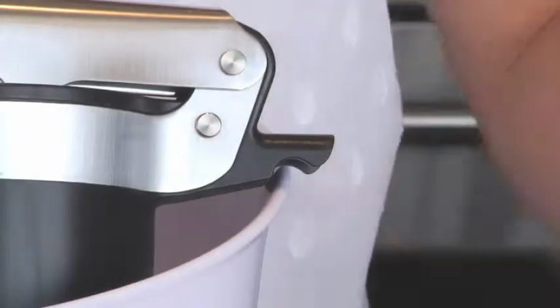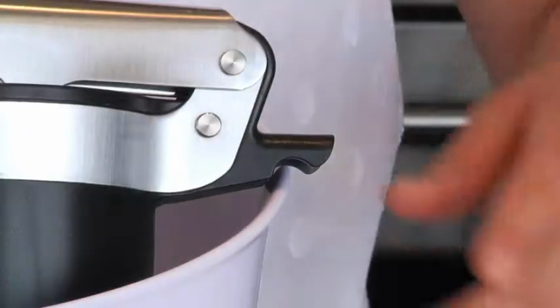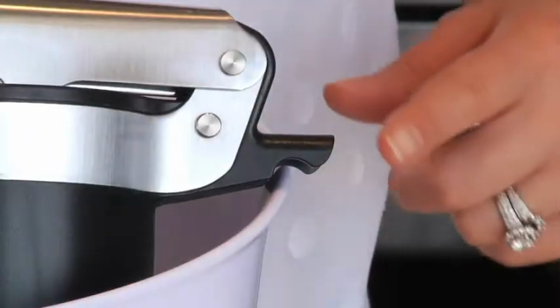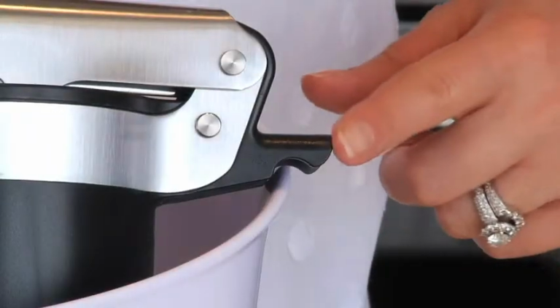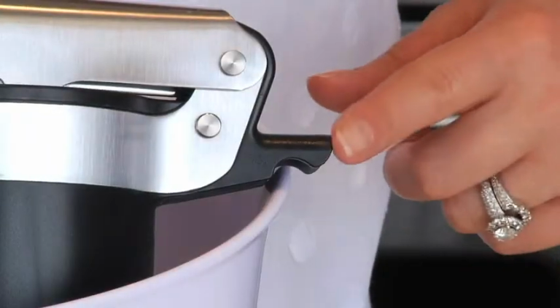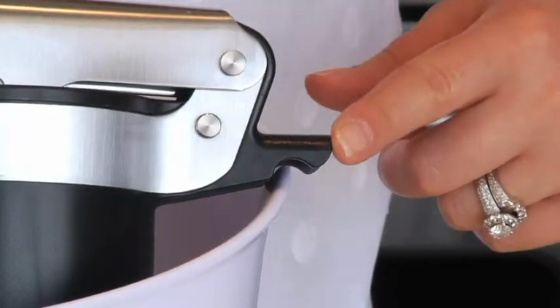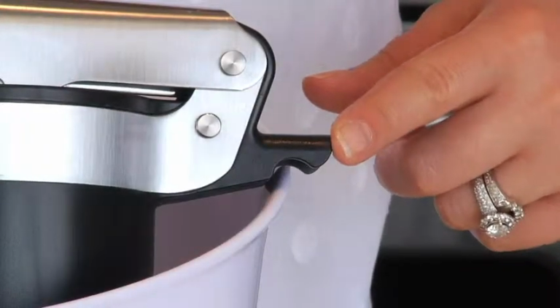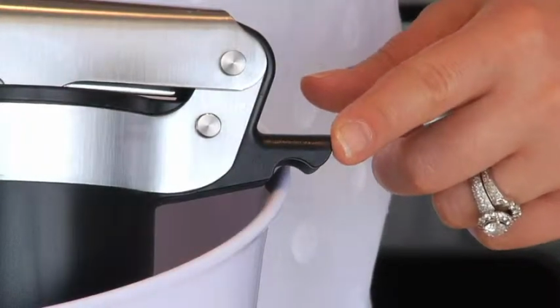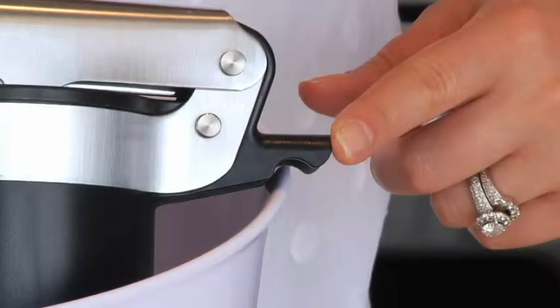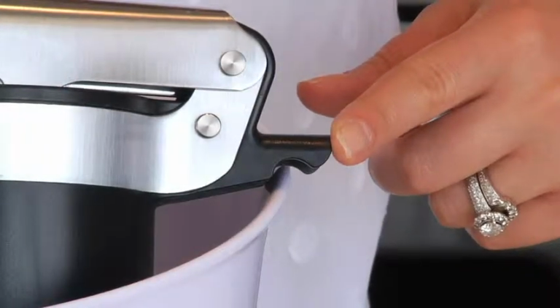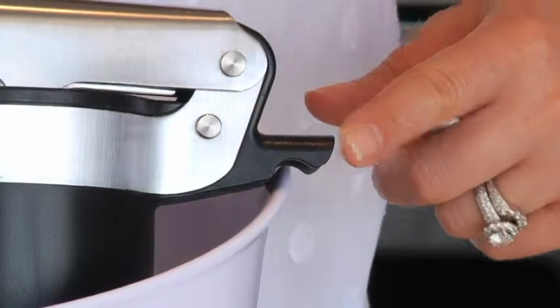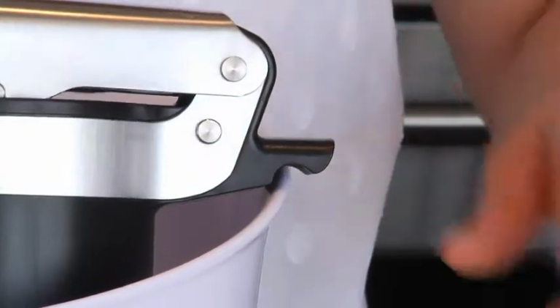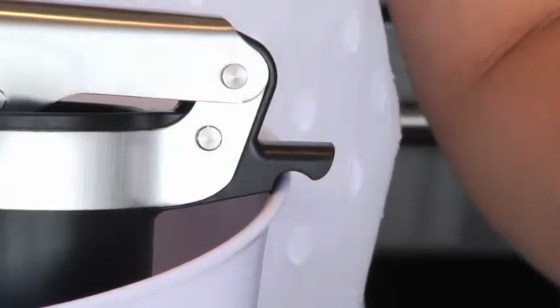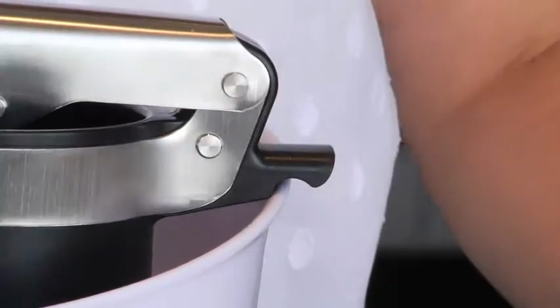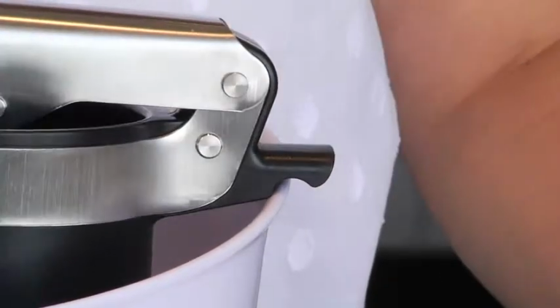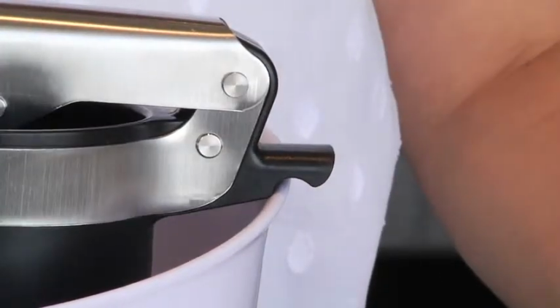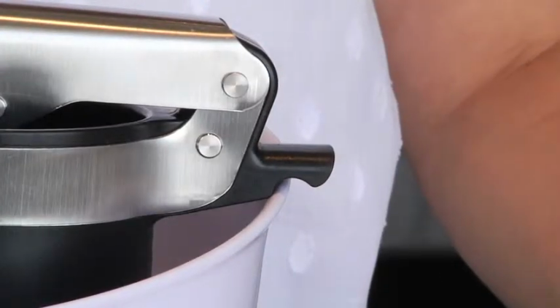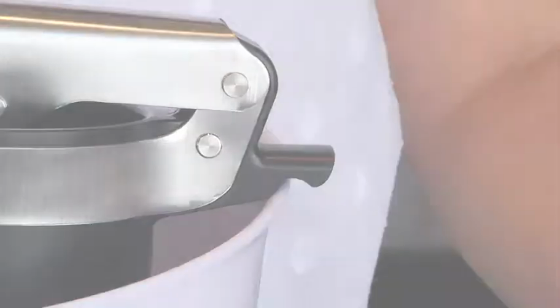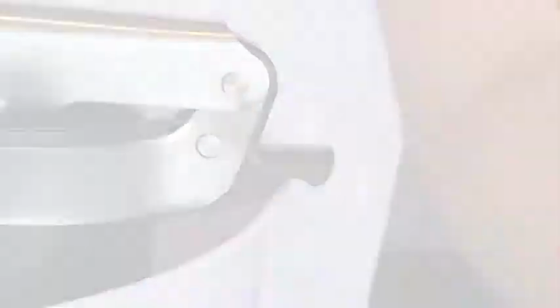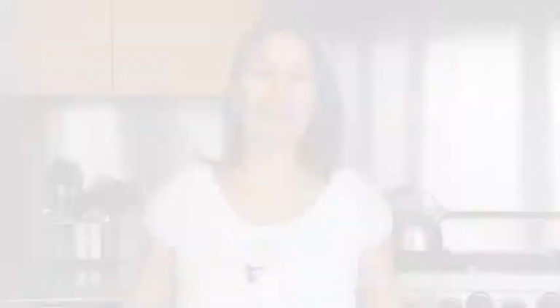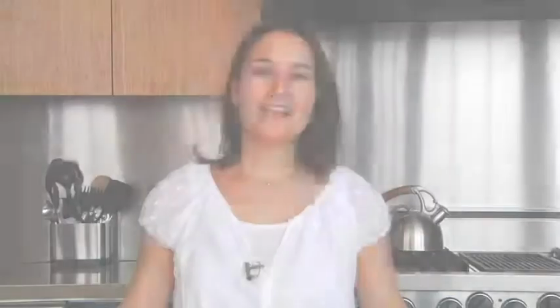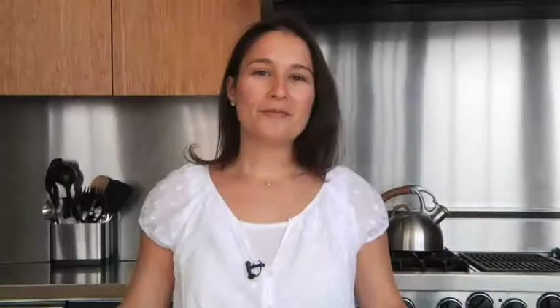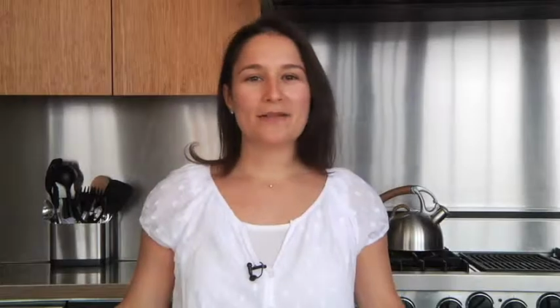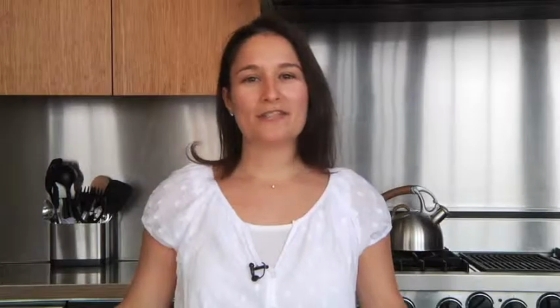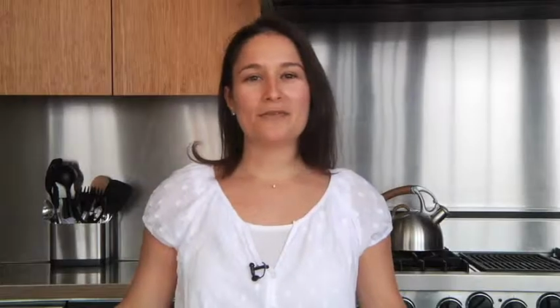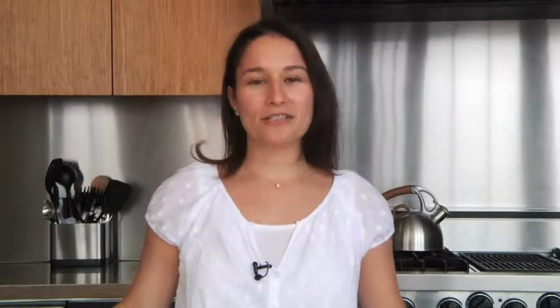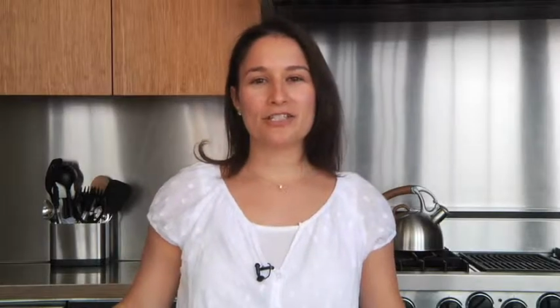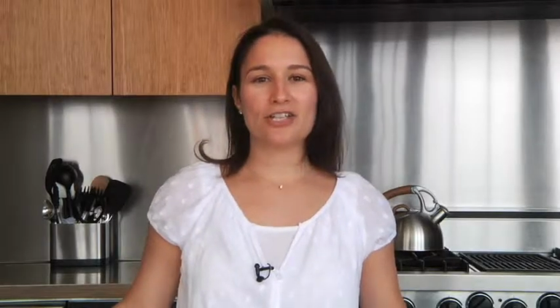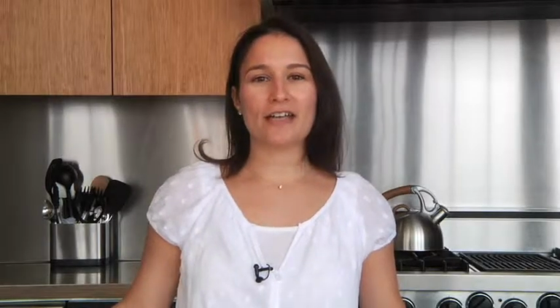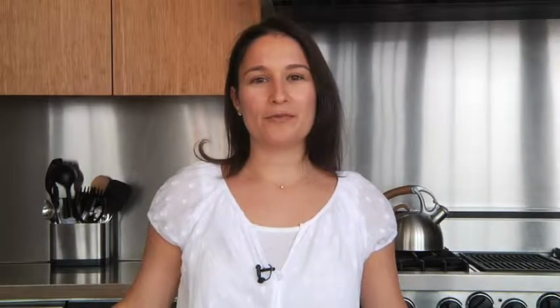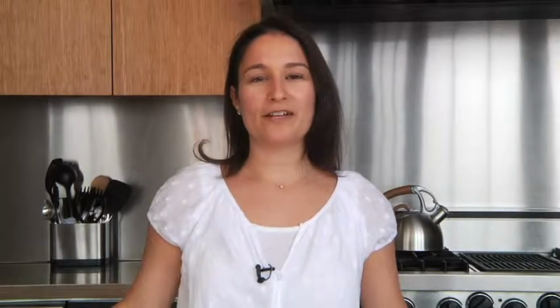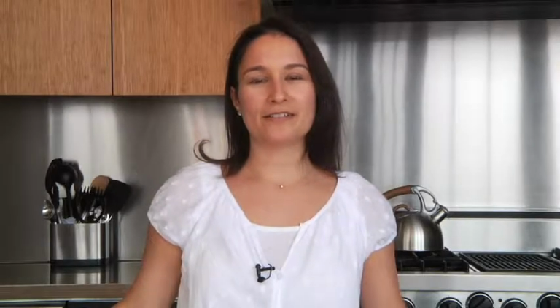This notch helps the ricer rest securely on the side of a bowl or a pot. Let me demonstrate with a delicious chunky applesauce.